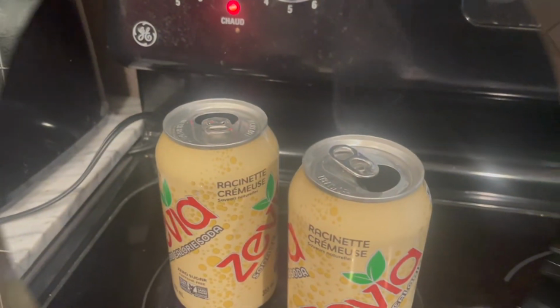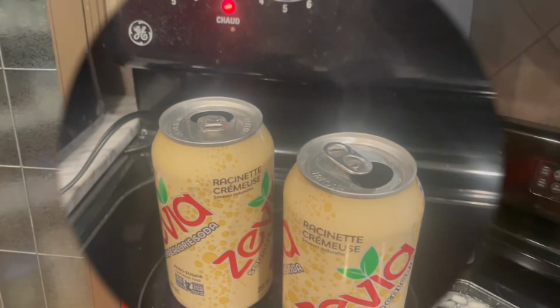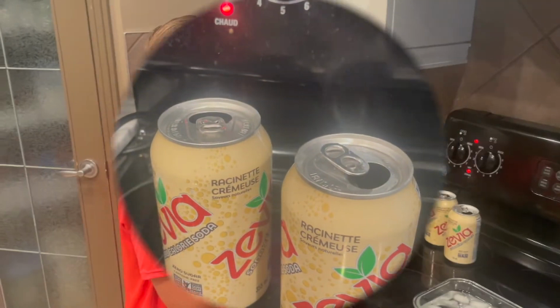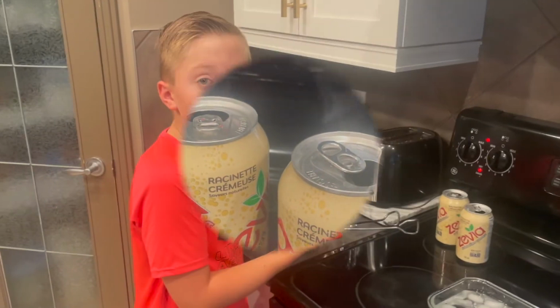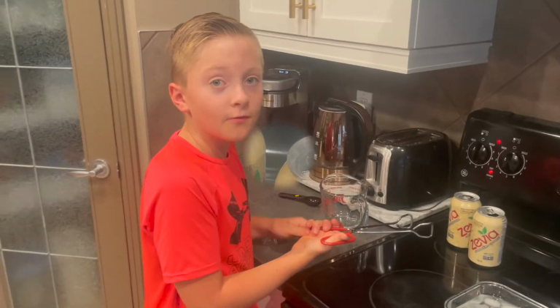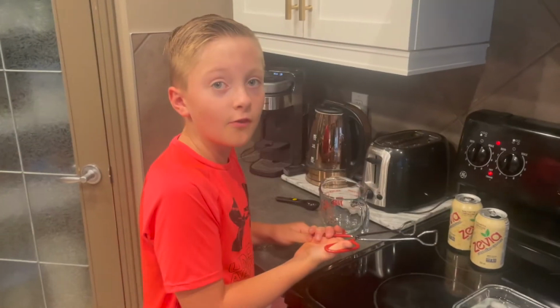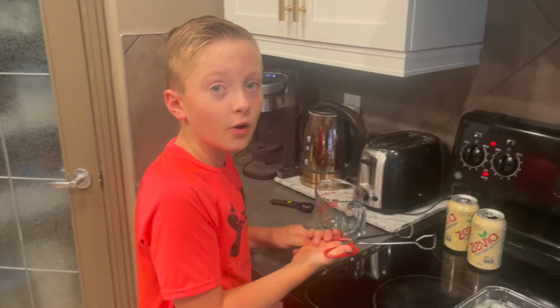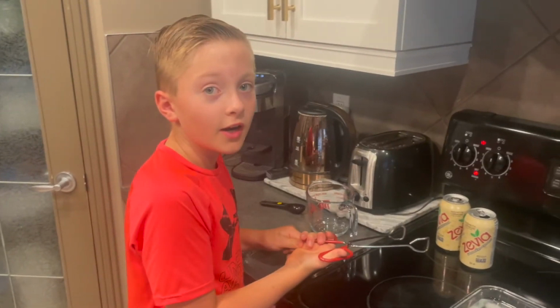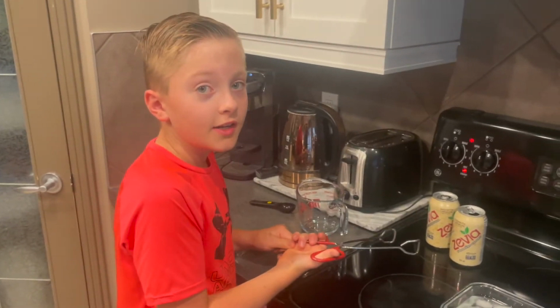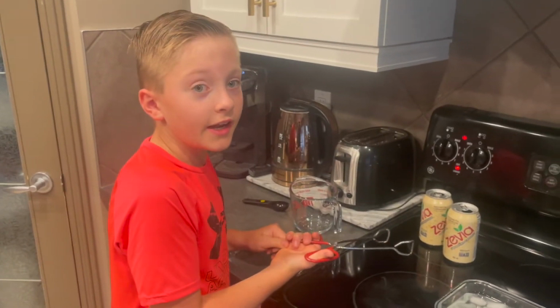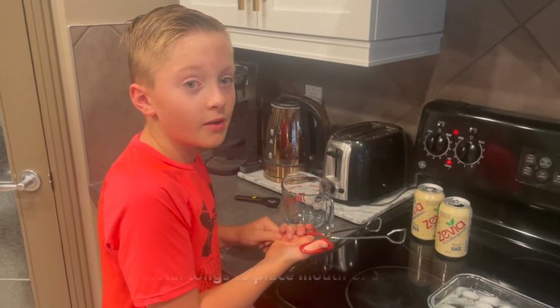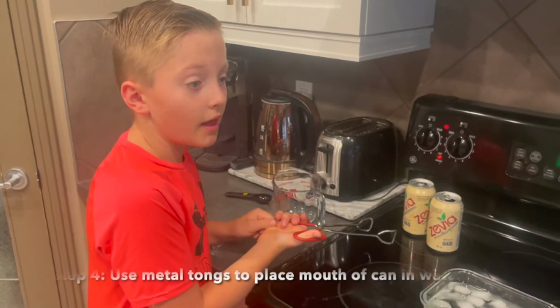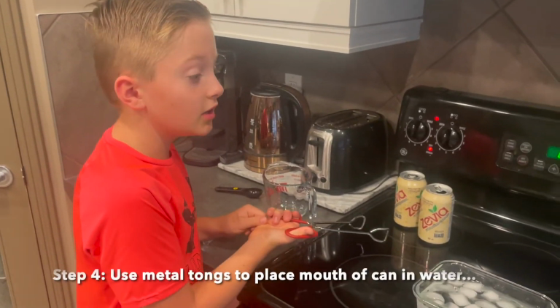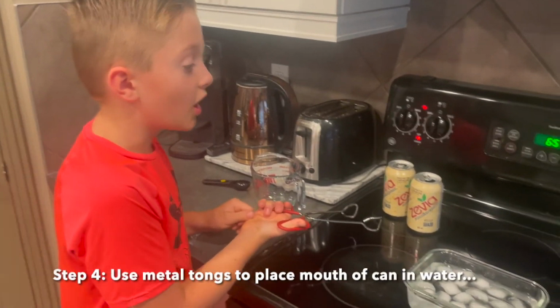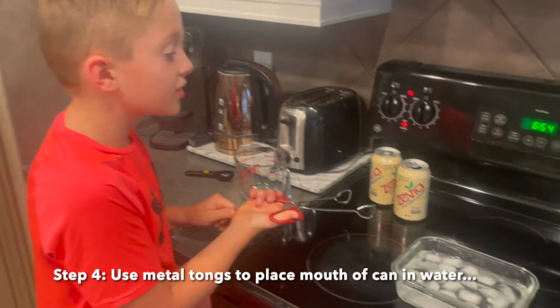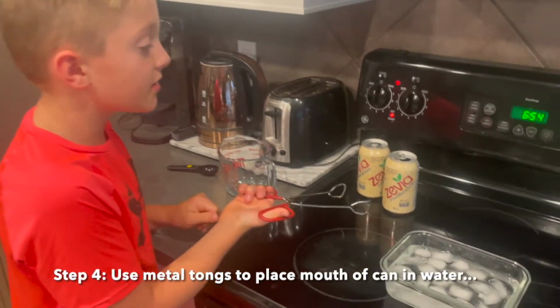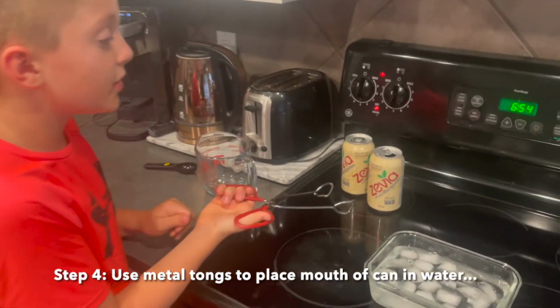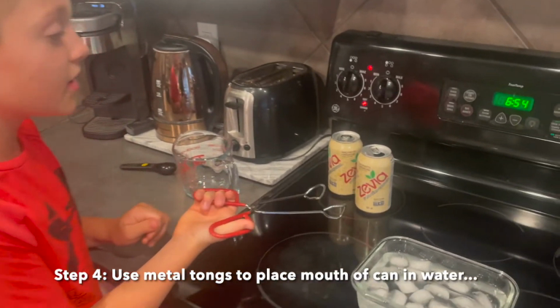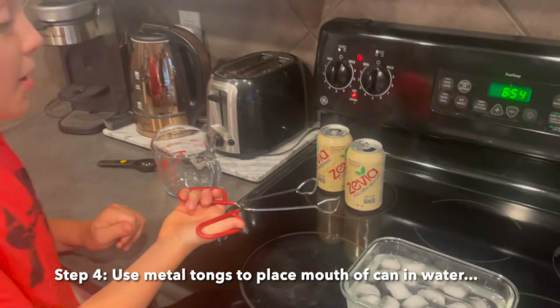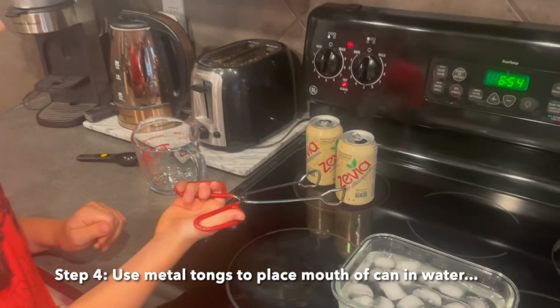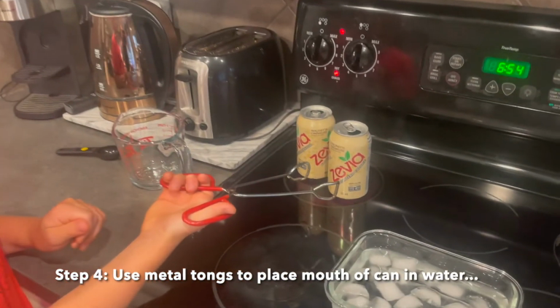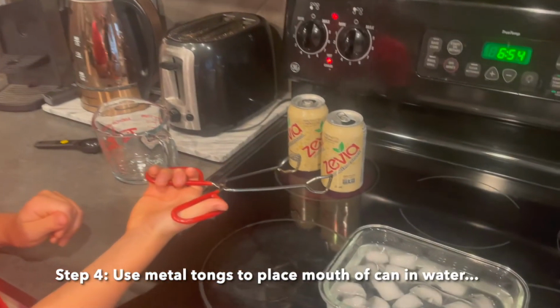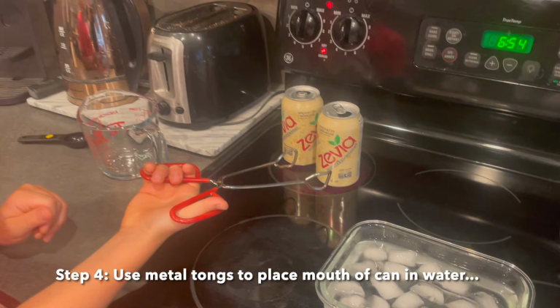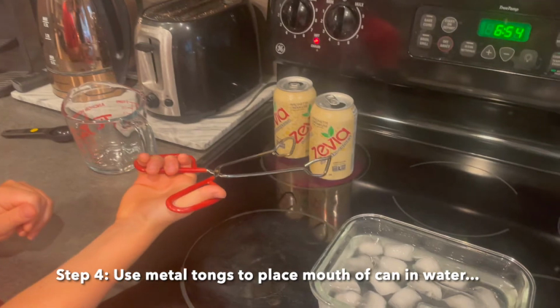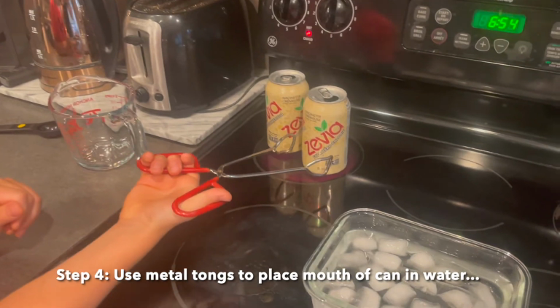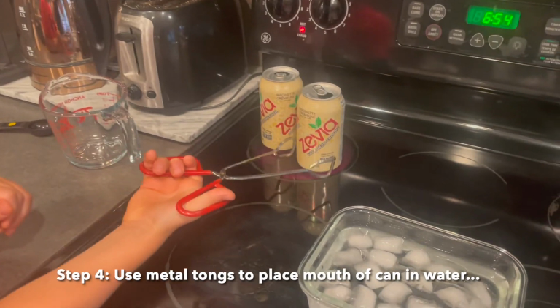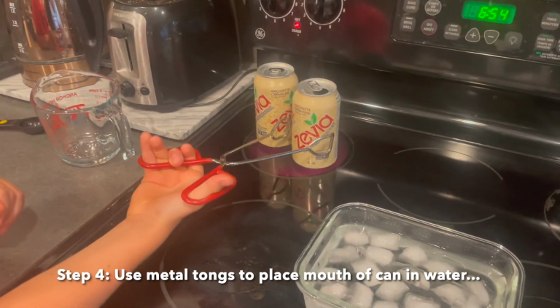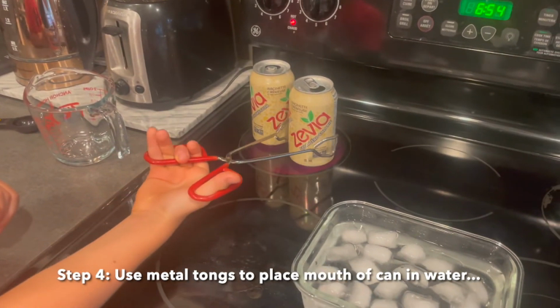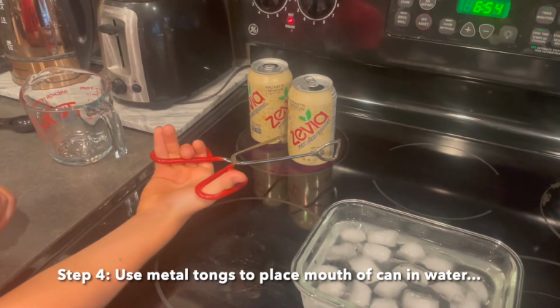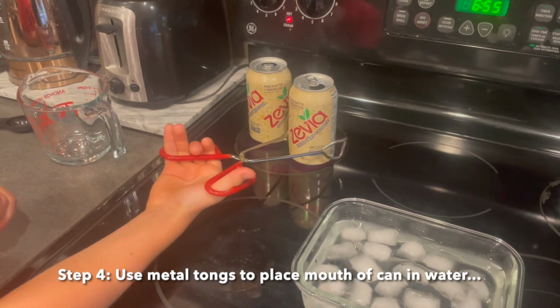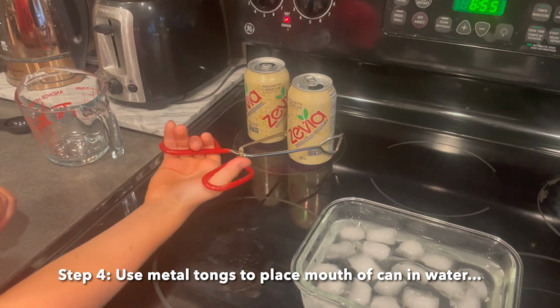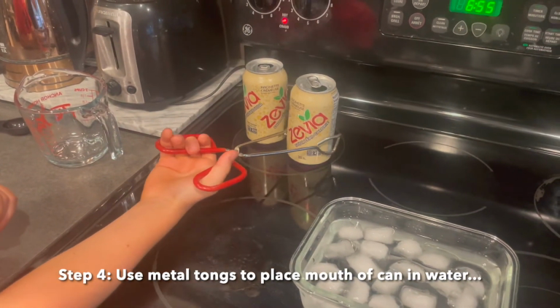Step four: take your metal tongs and put most of the can into your ice water.